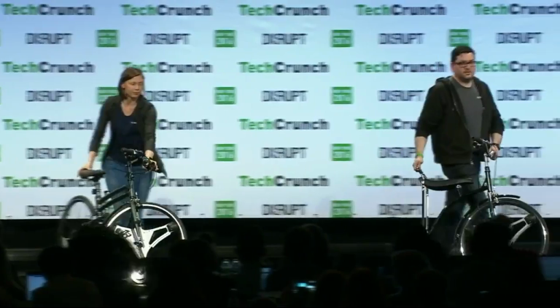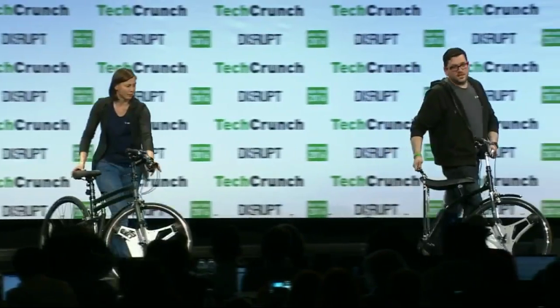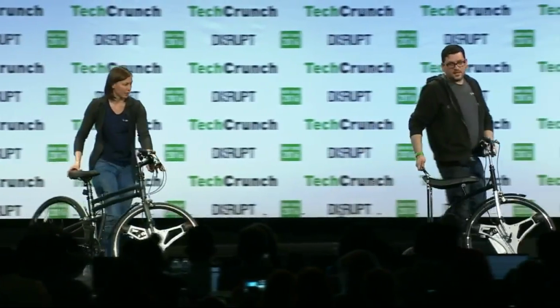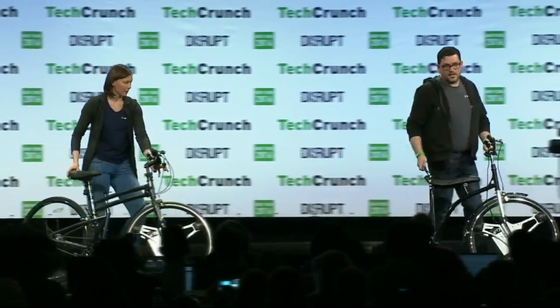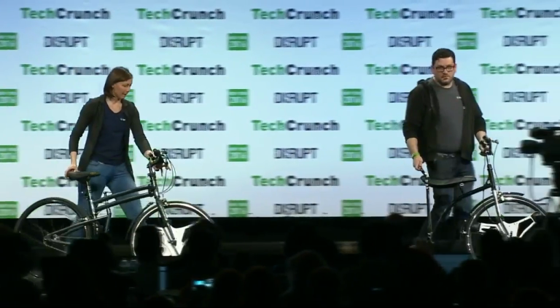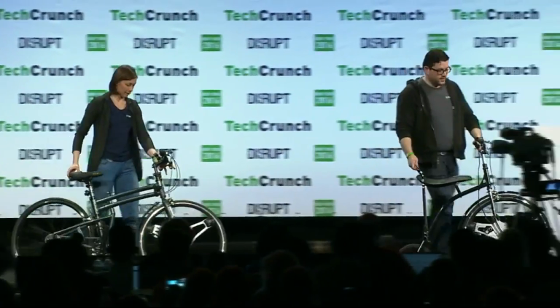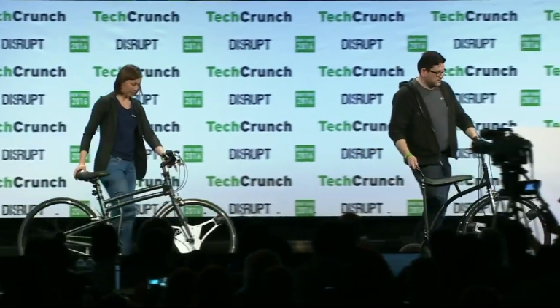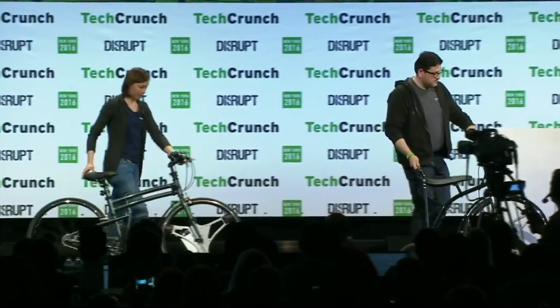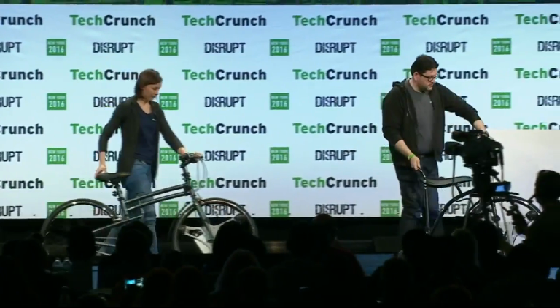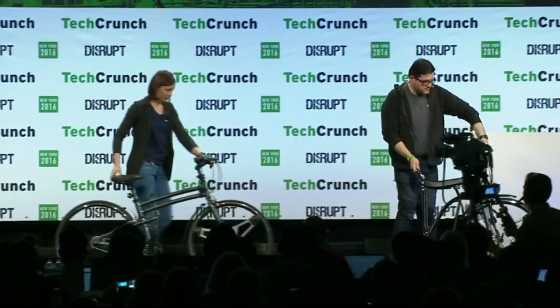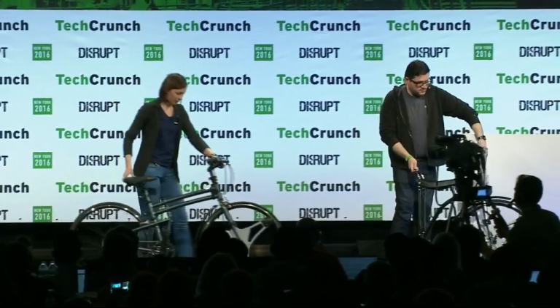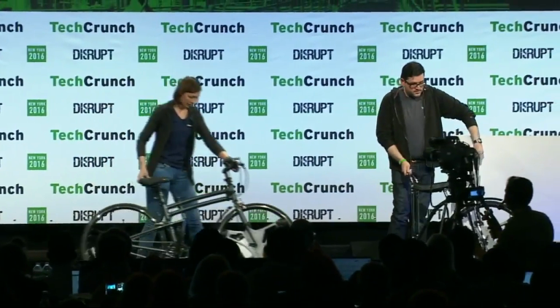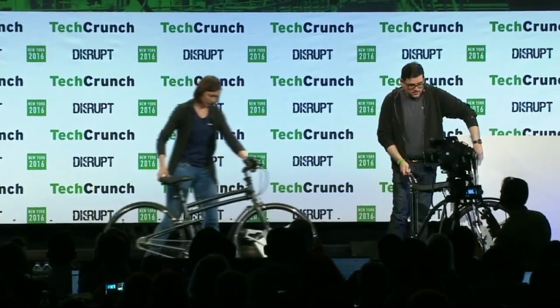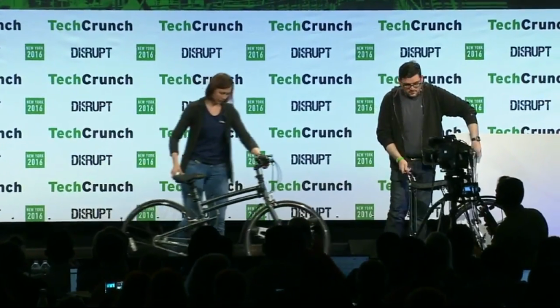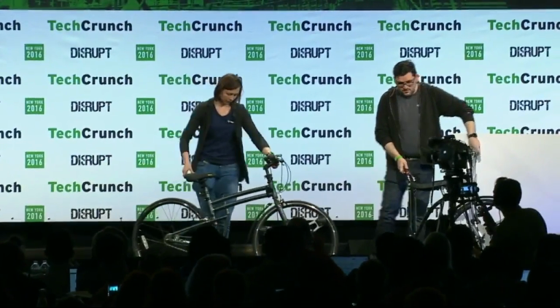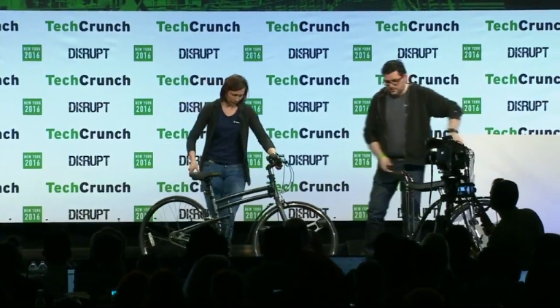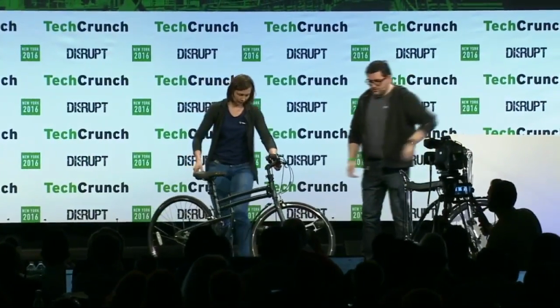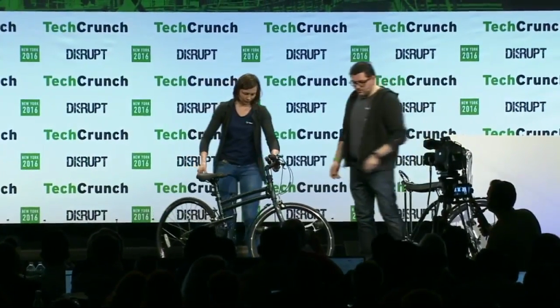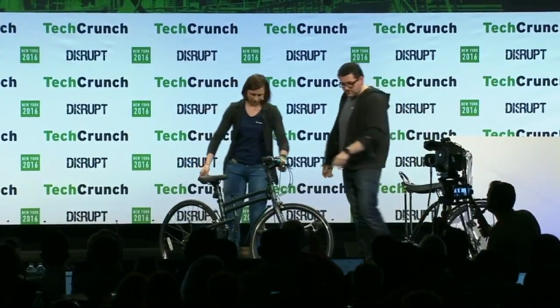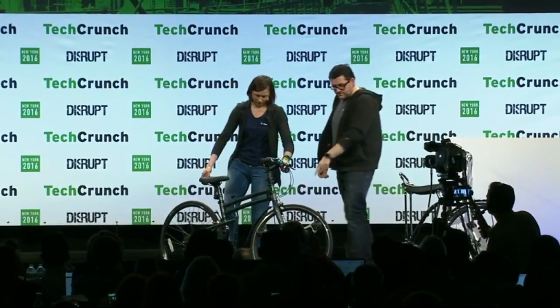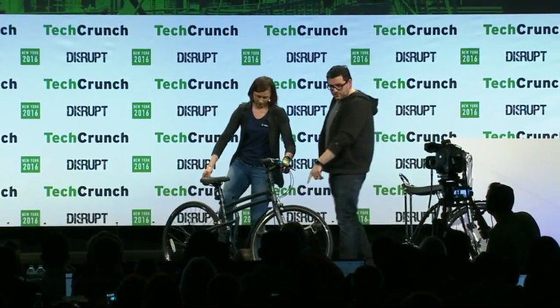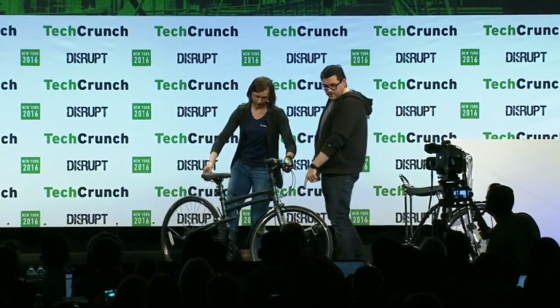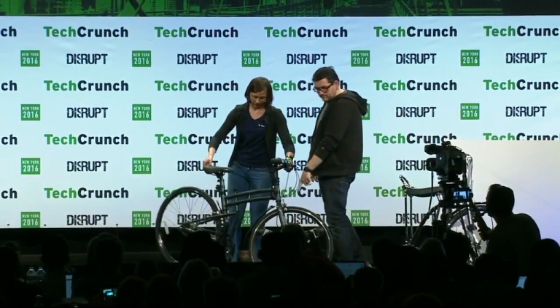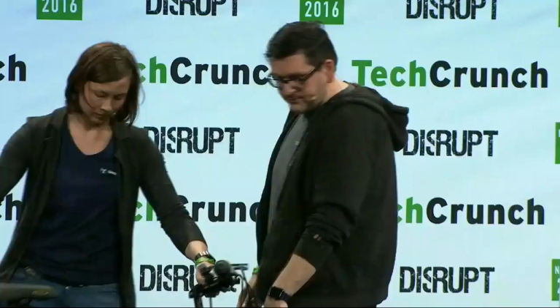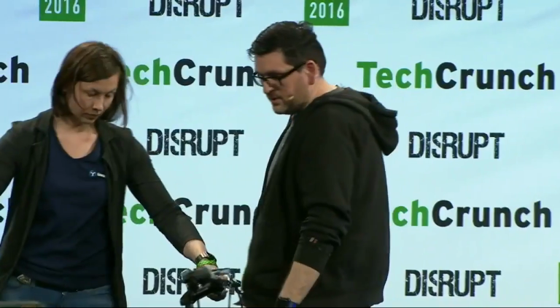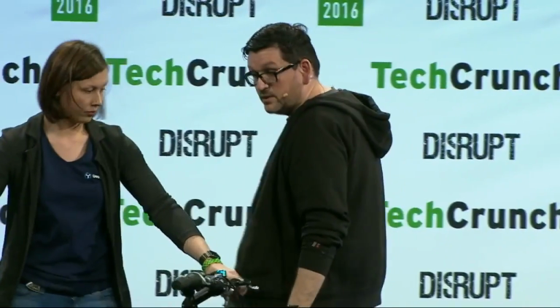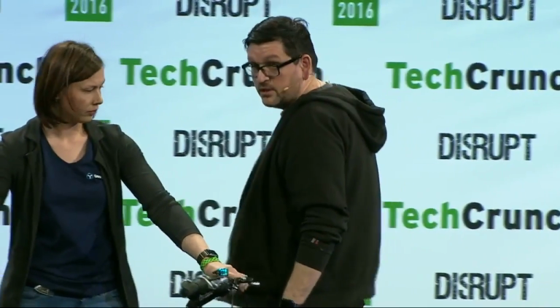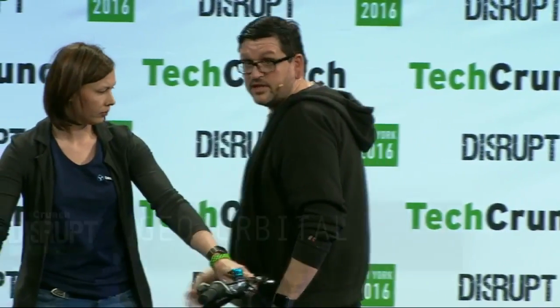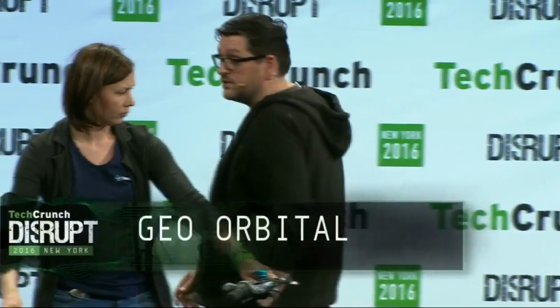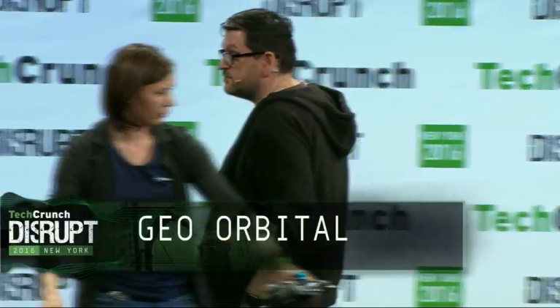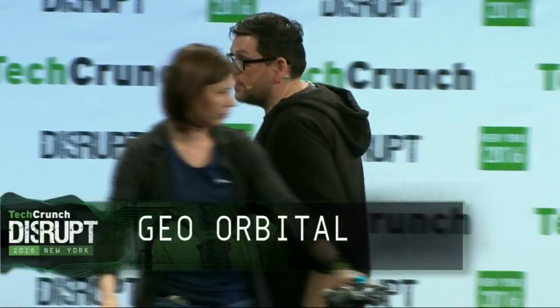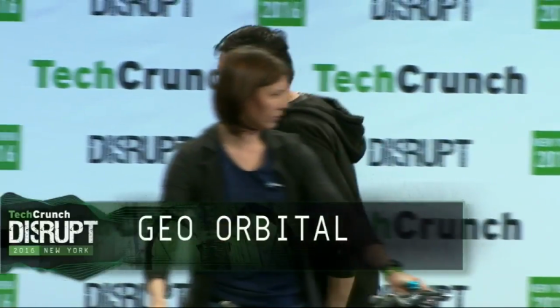Hello. I'm Mike. GeoOrbital is this wheel. Let me tell you a little bit about myself.